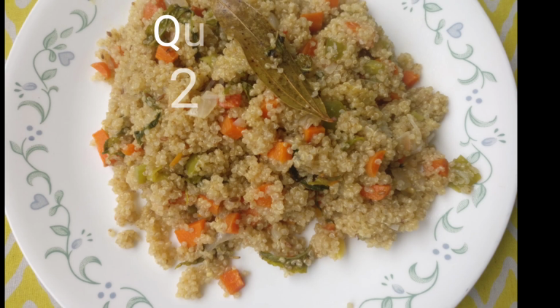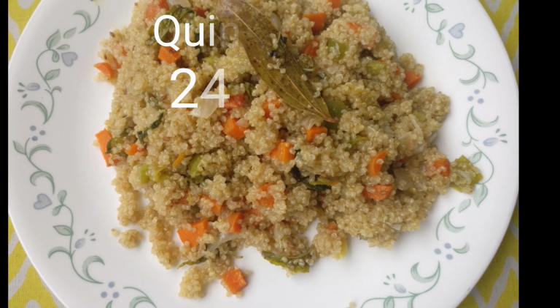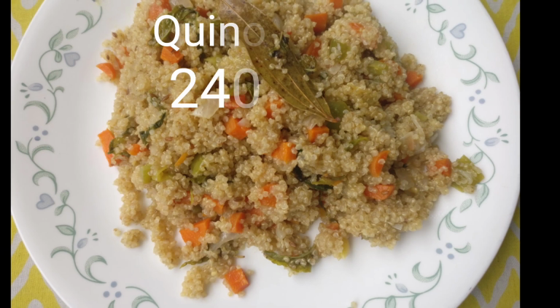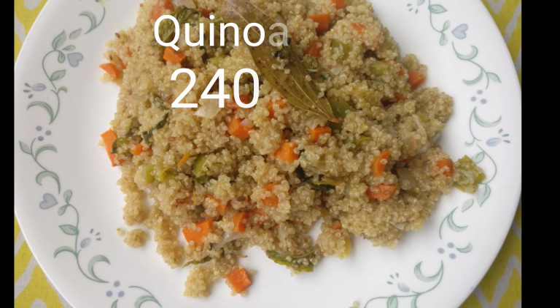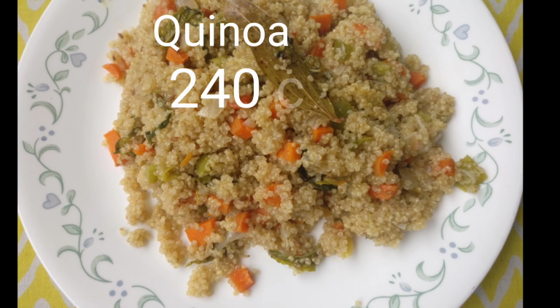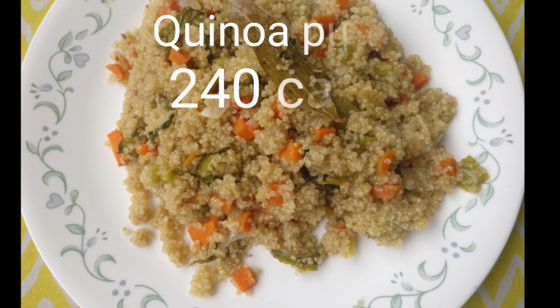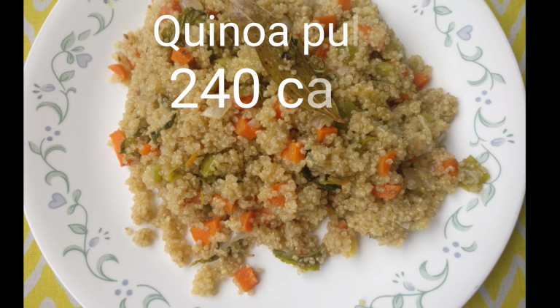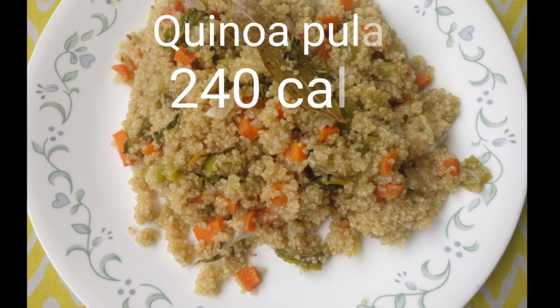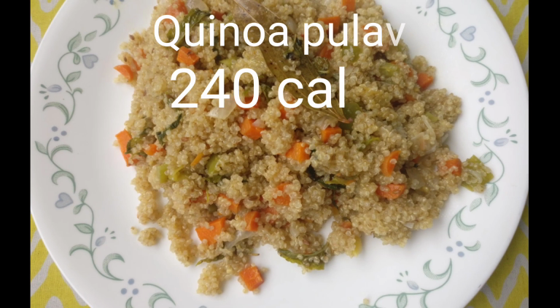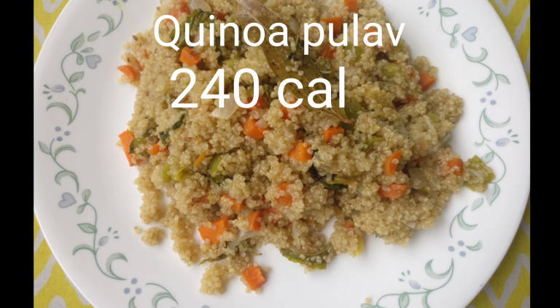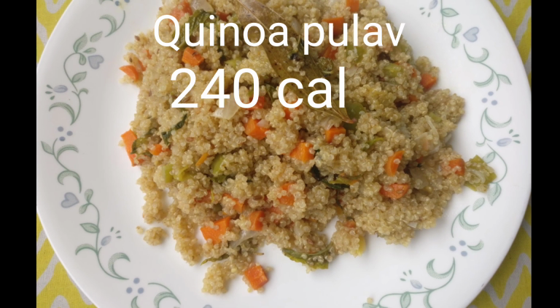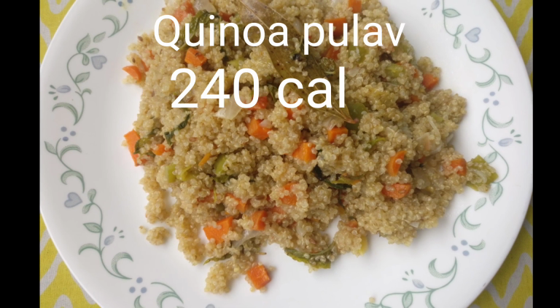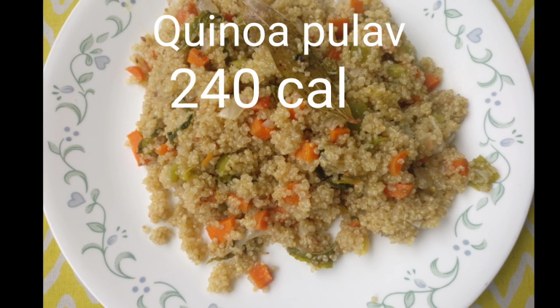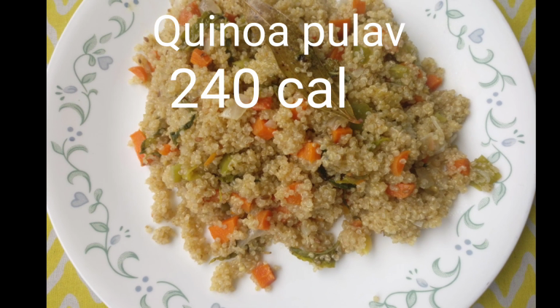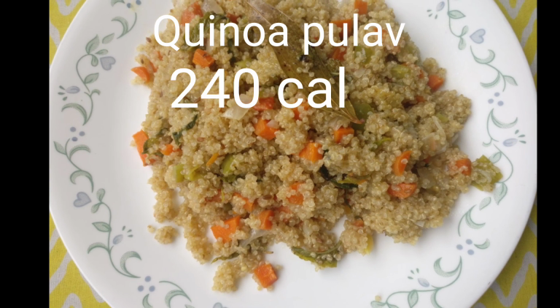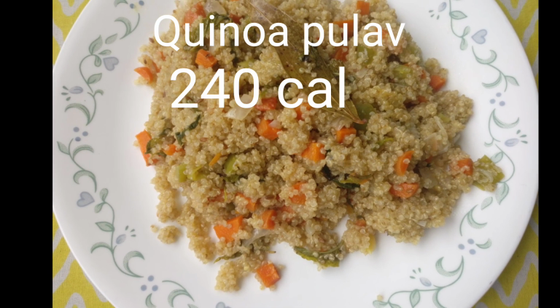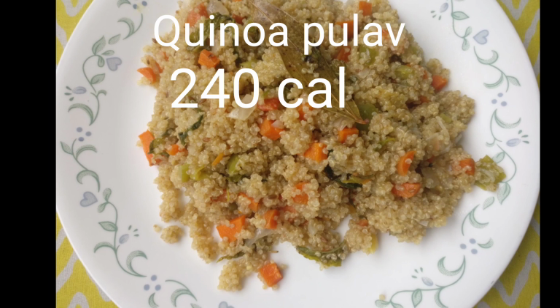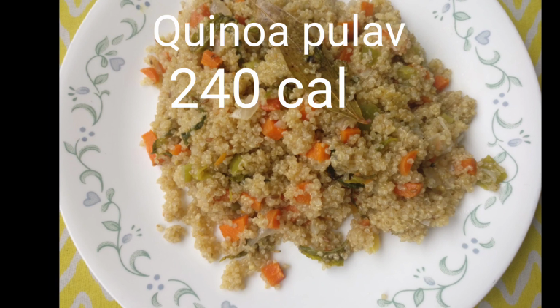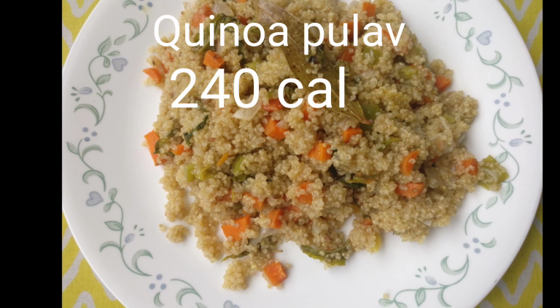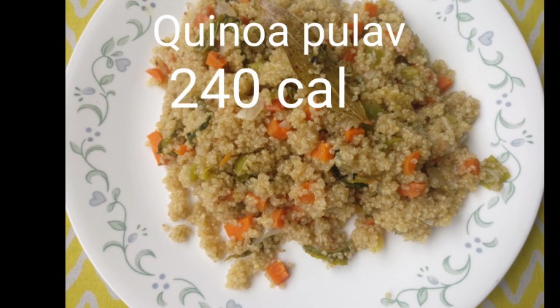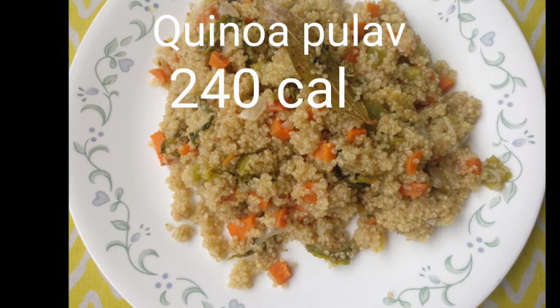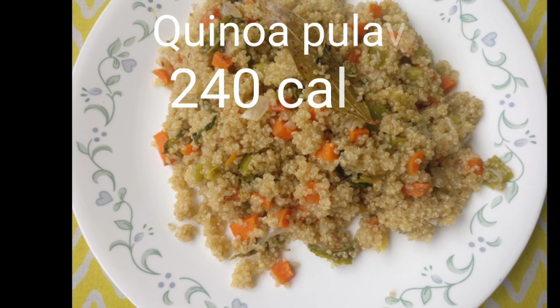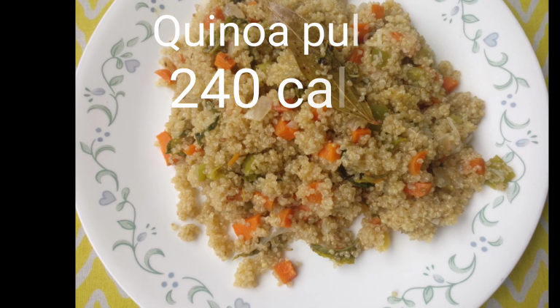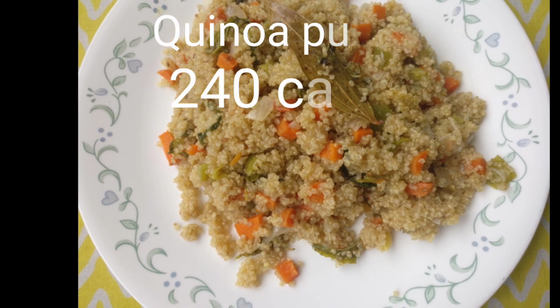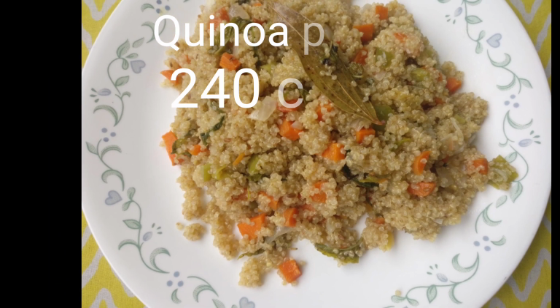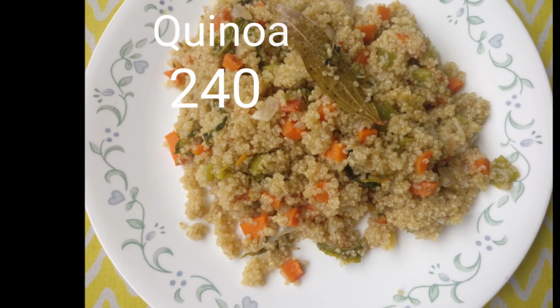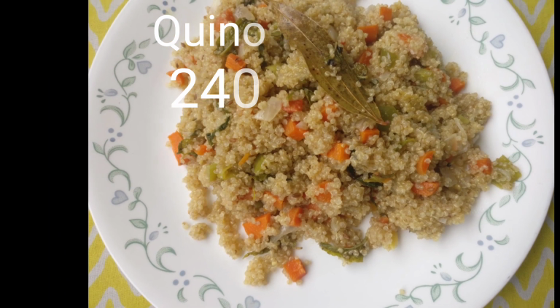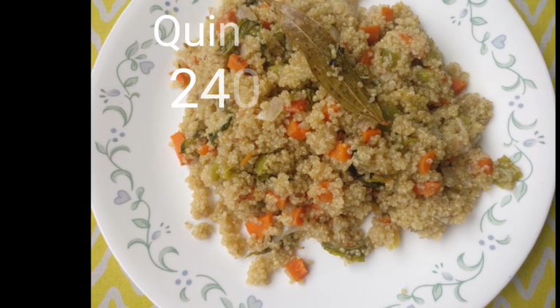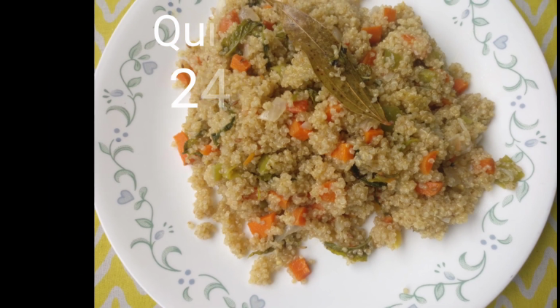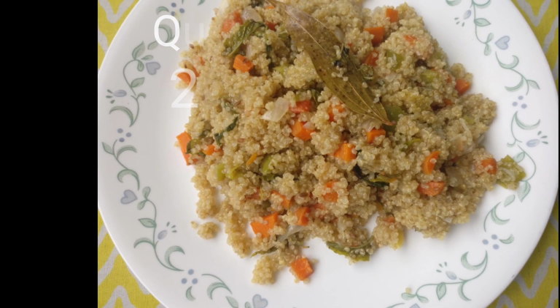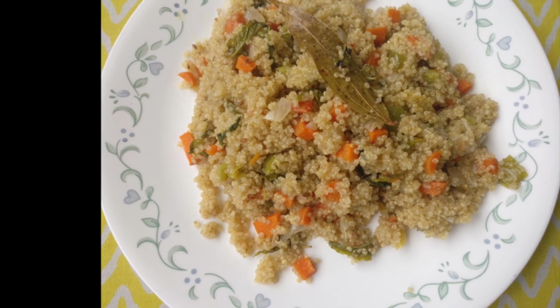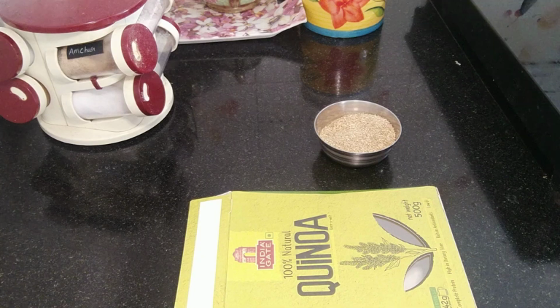Hi friends, welcome back to Zindagi Unlimited - Healthy Dinners. First one: Quinoa Pulao.